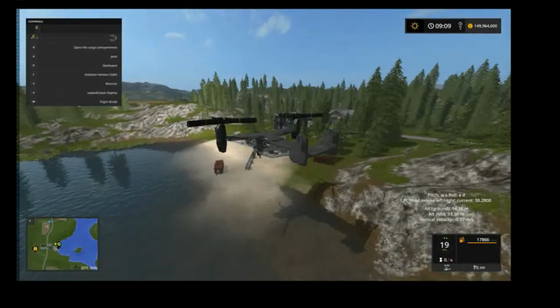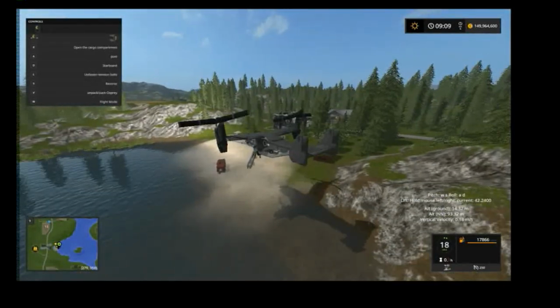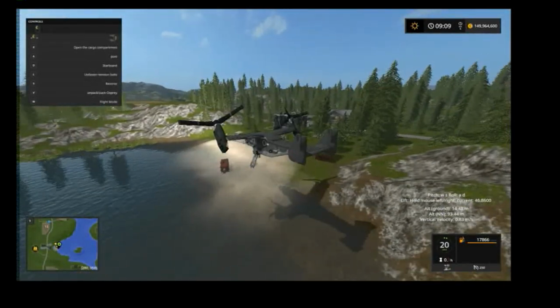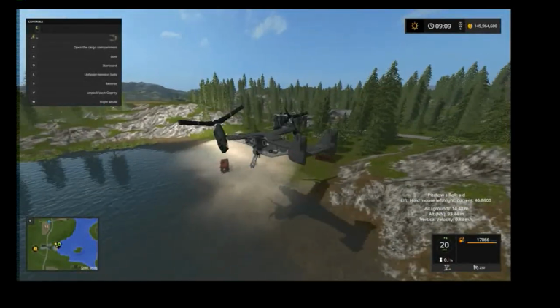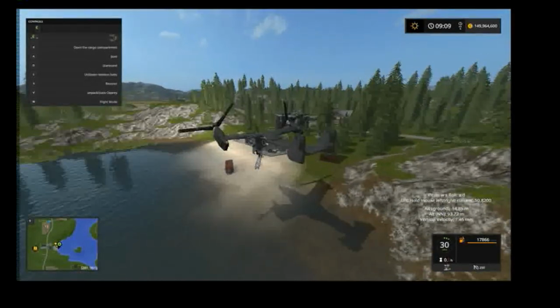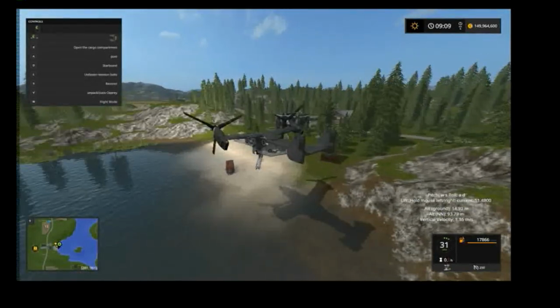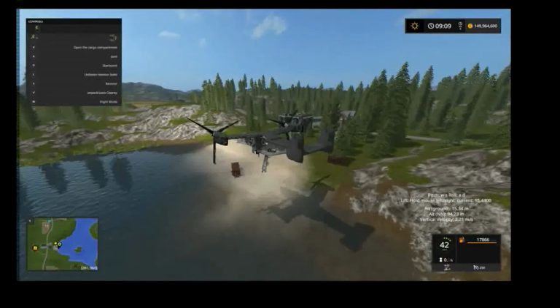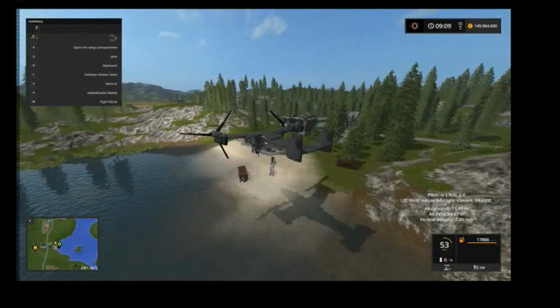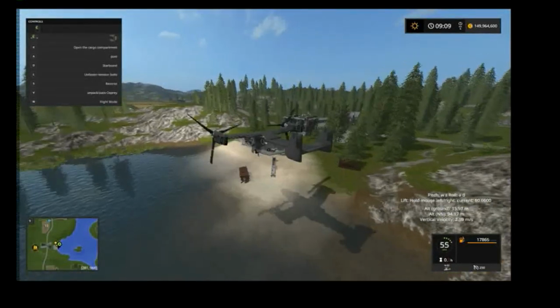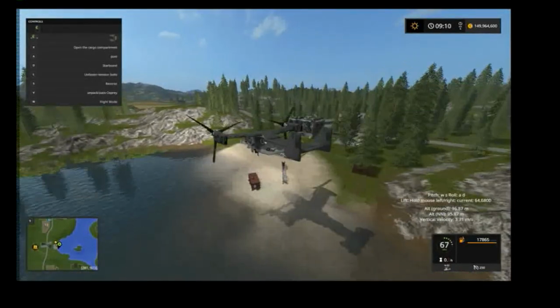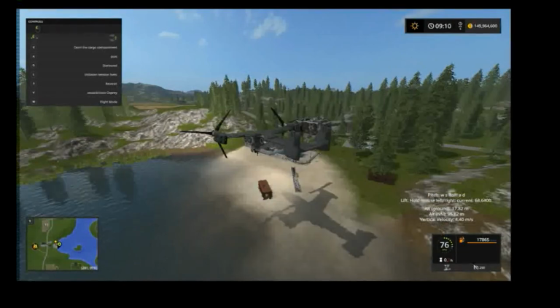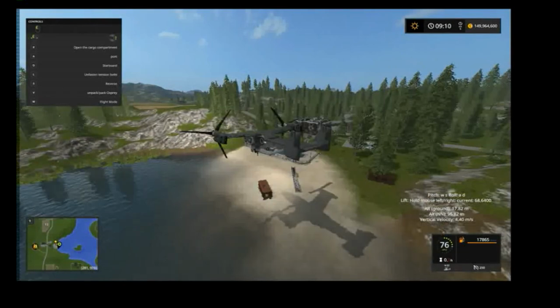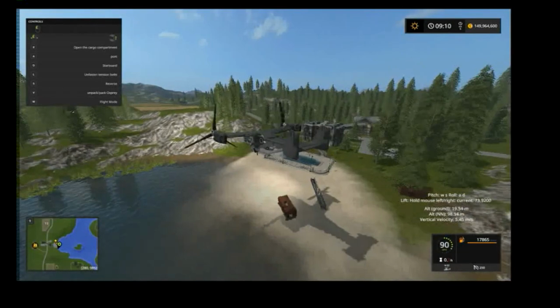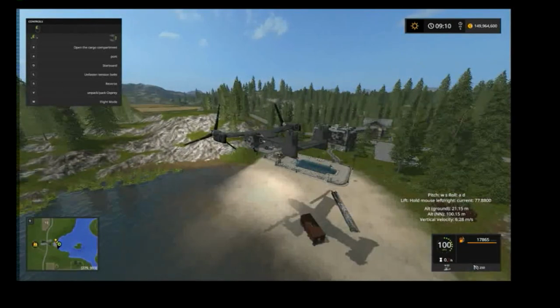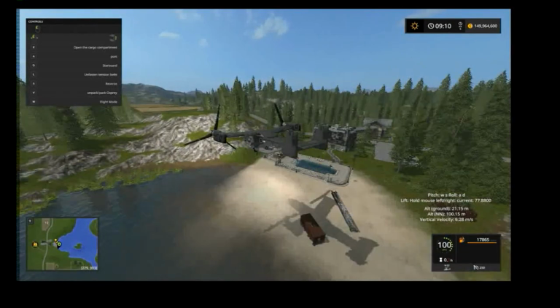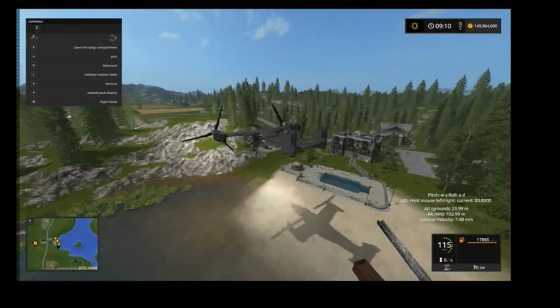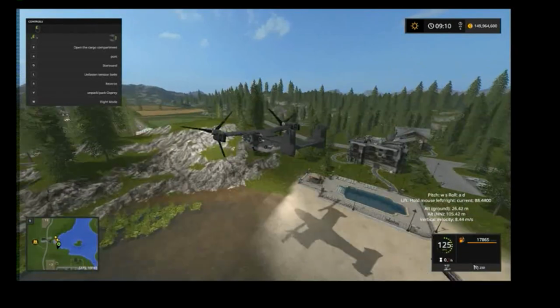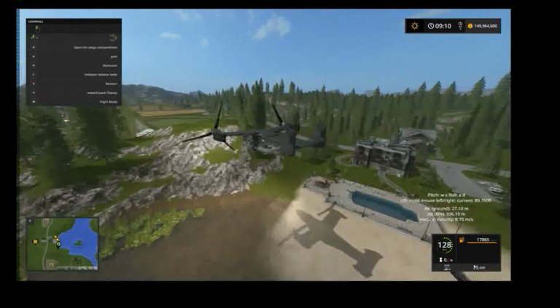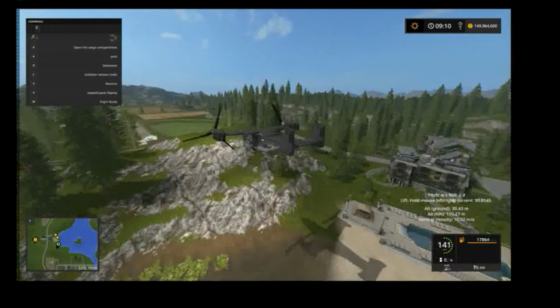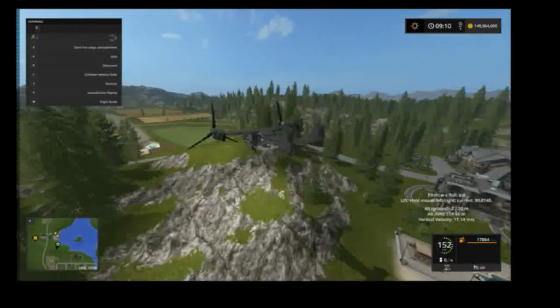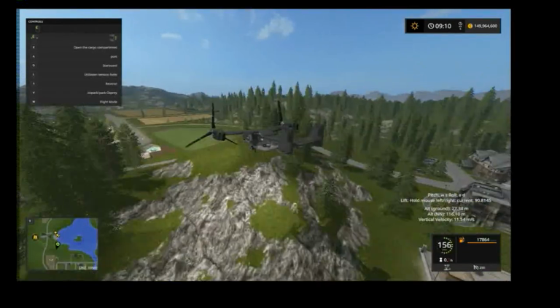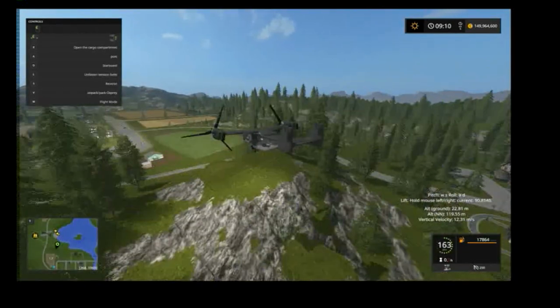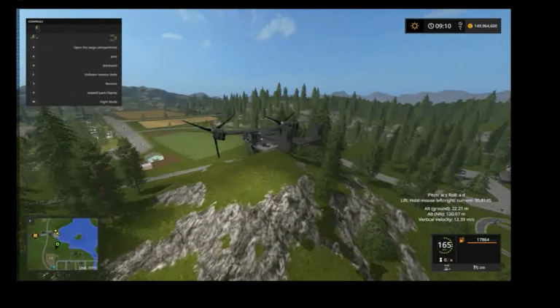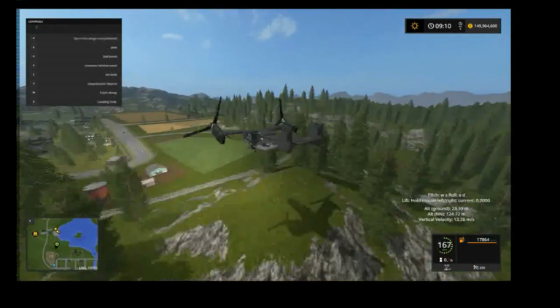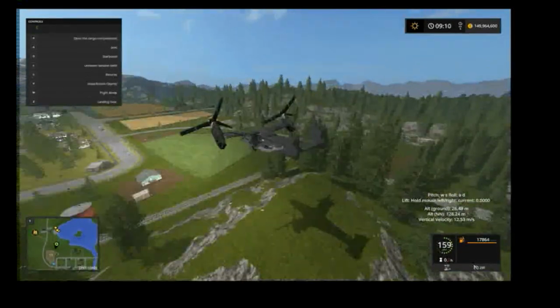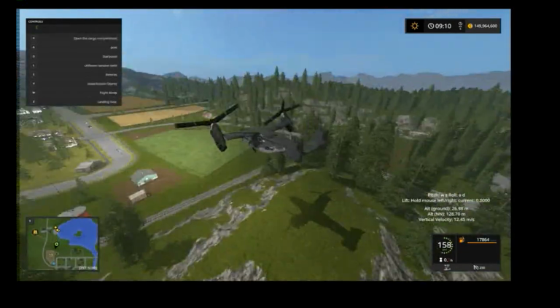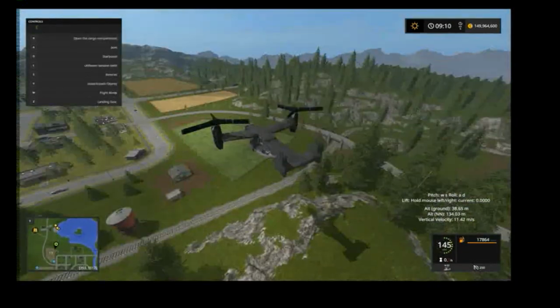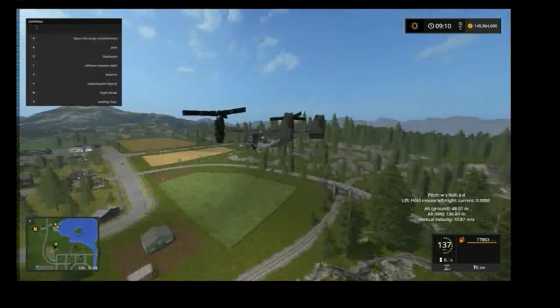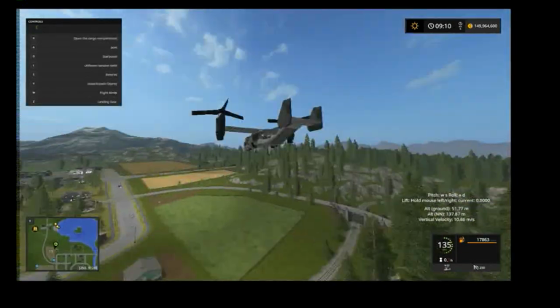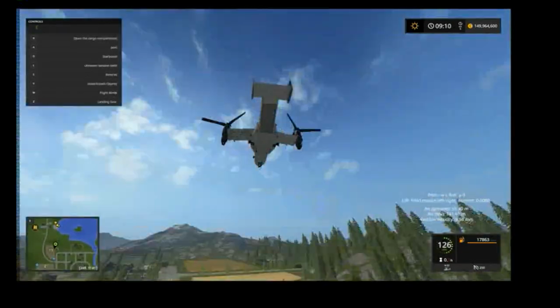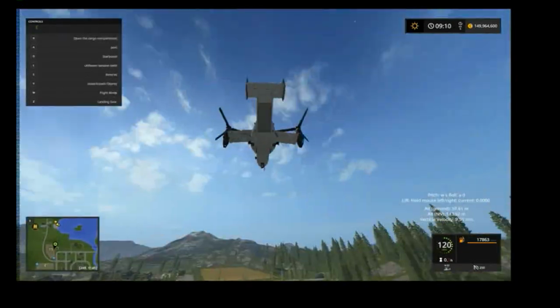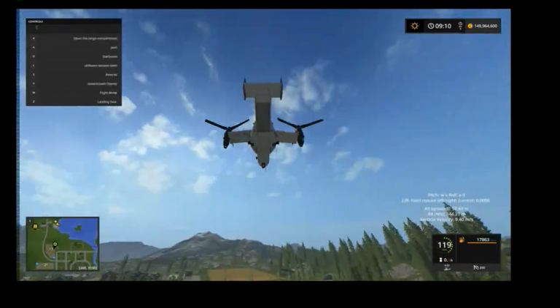You can drop those things from as high as you want — so much fun!